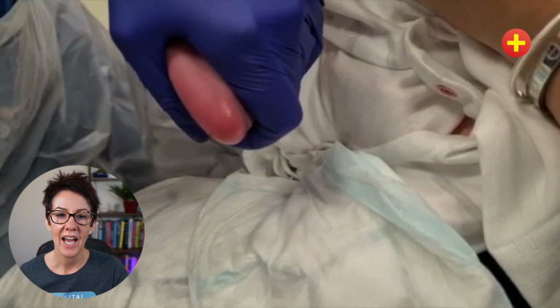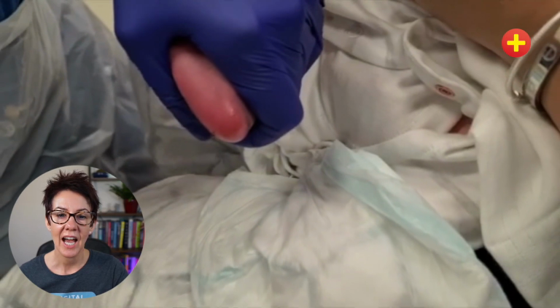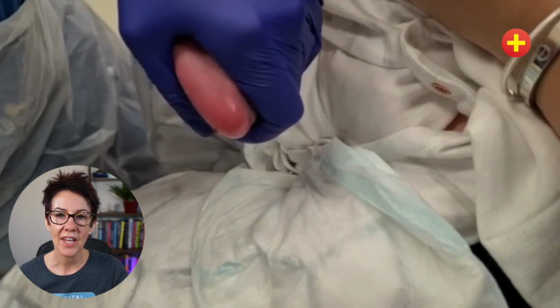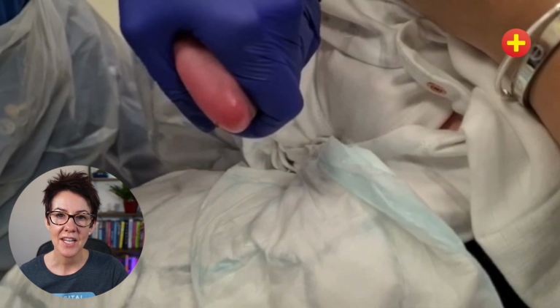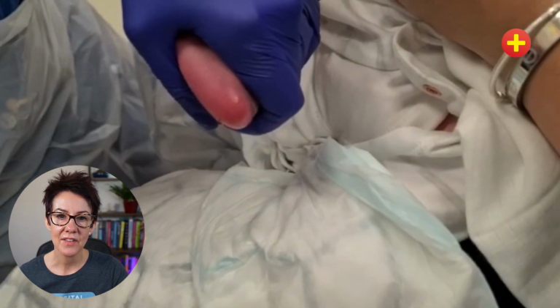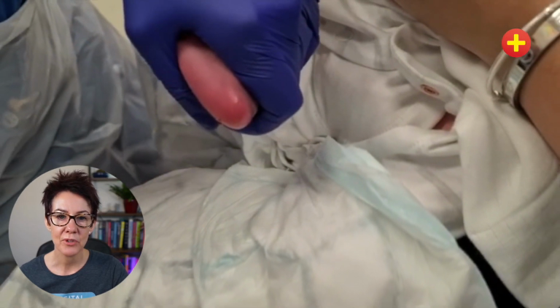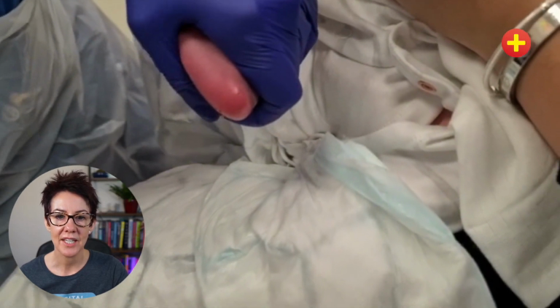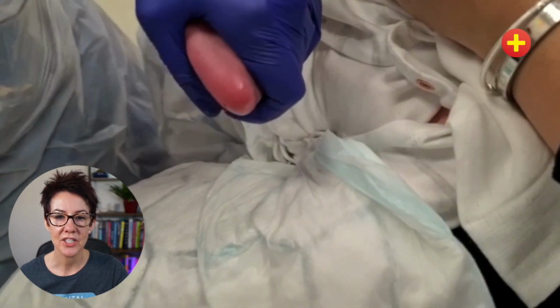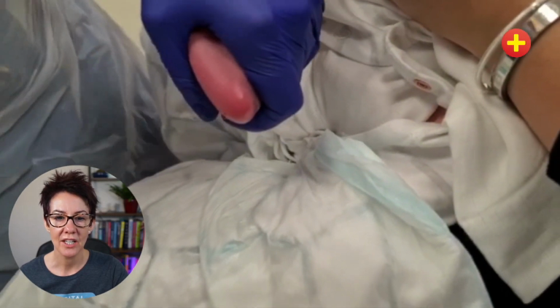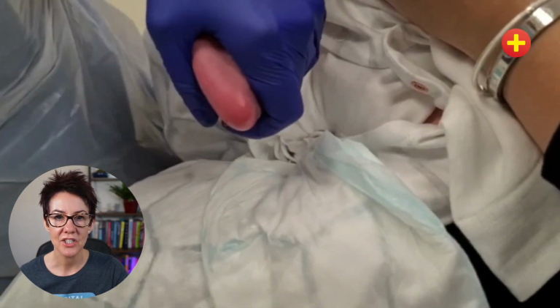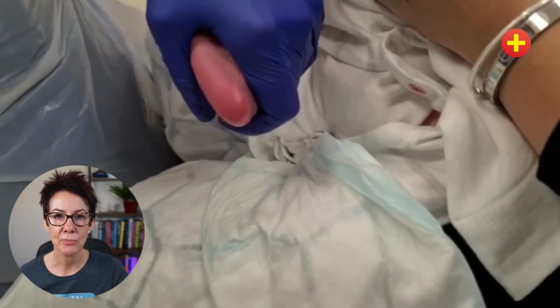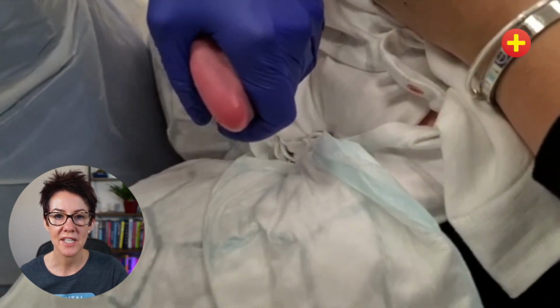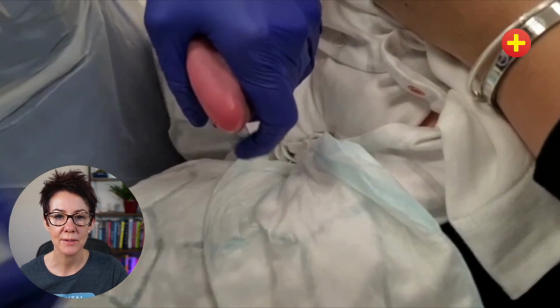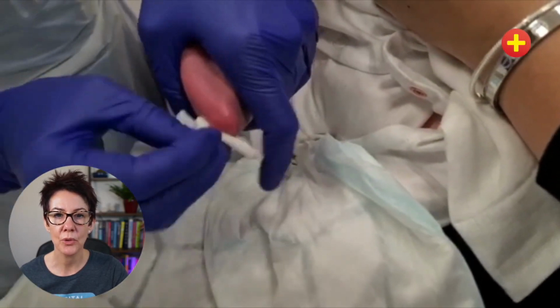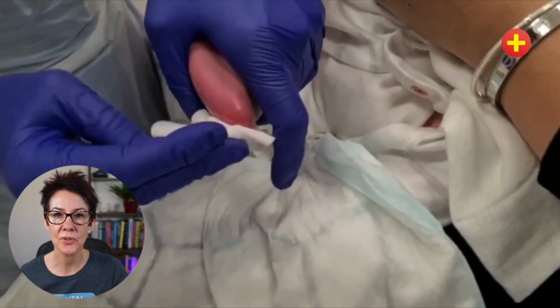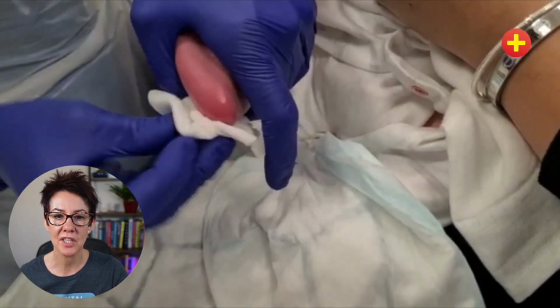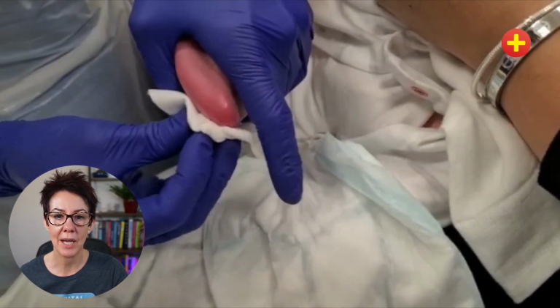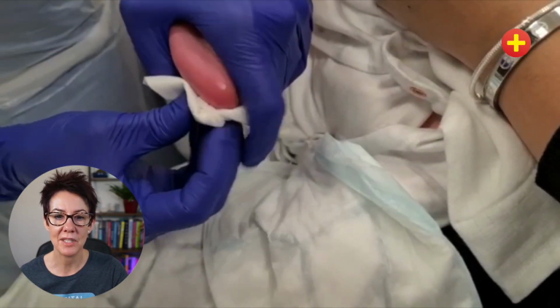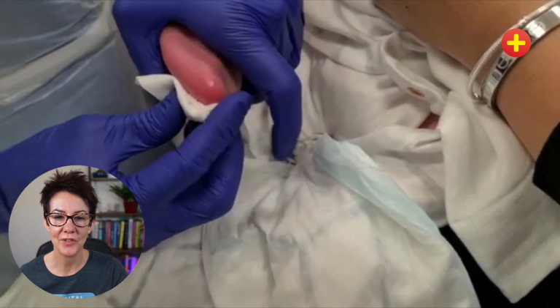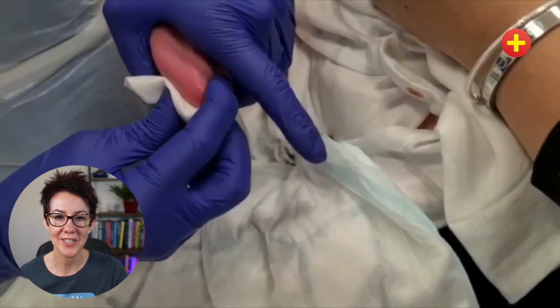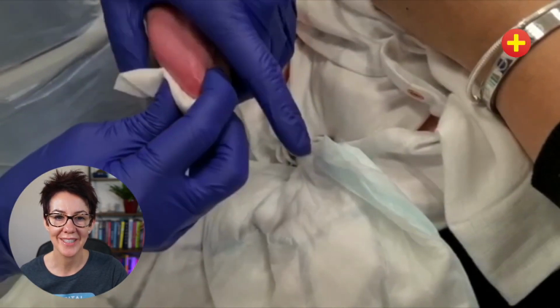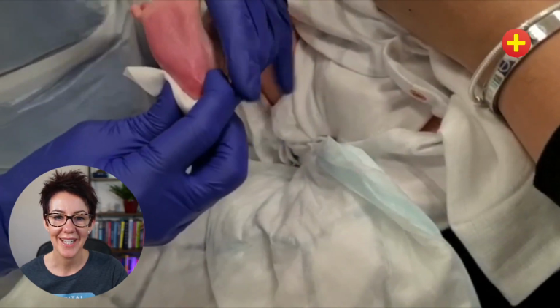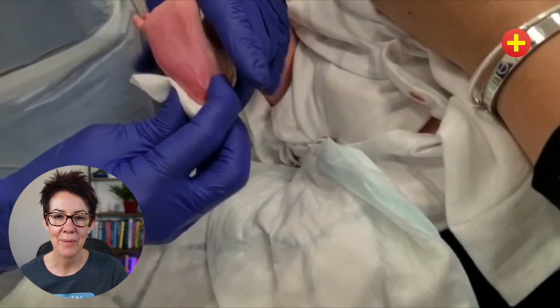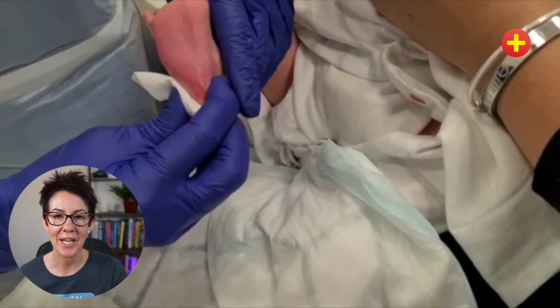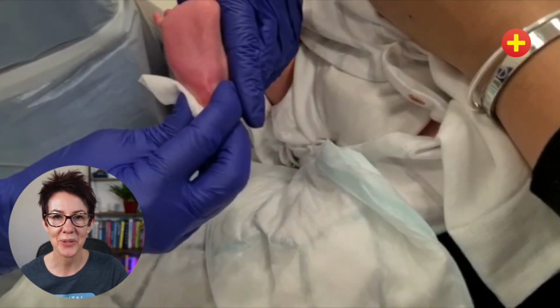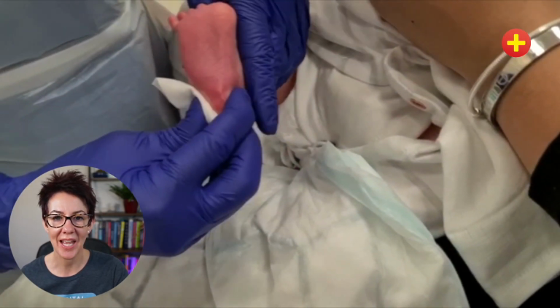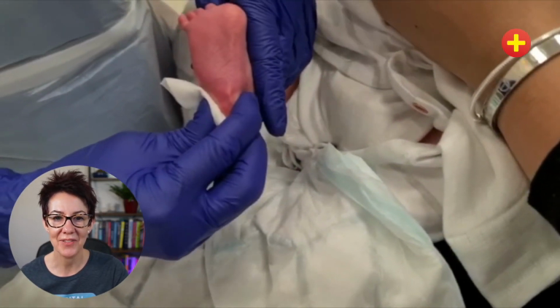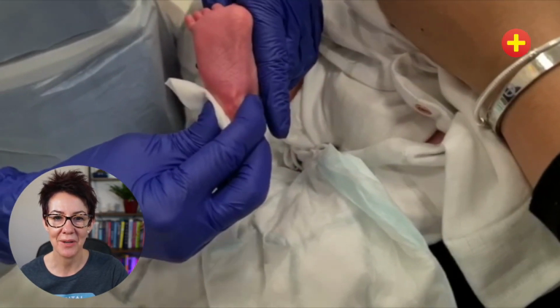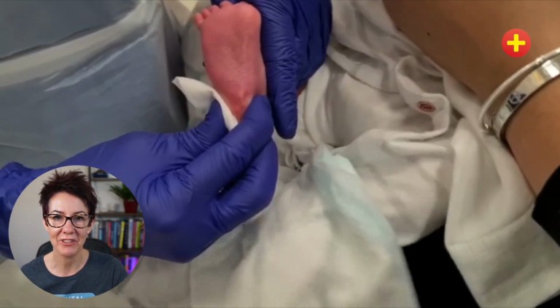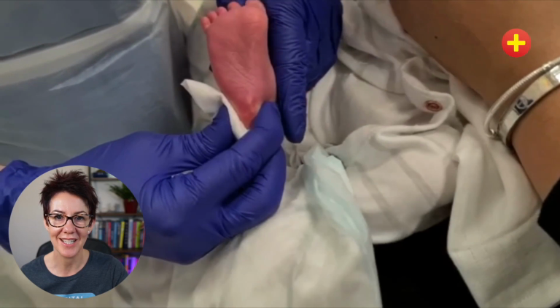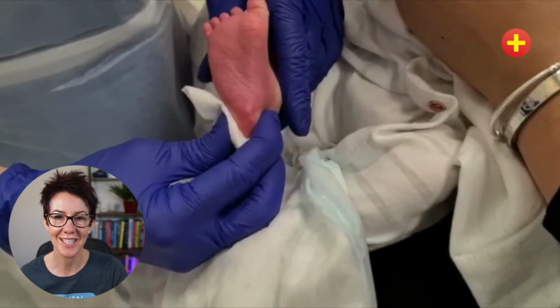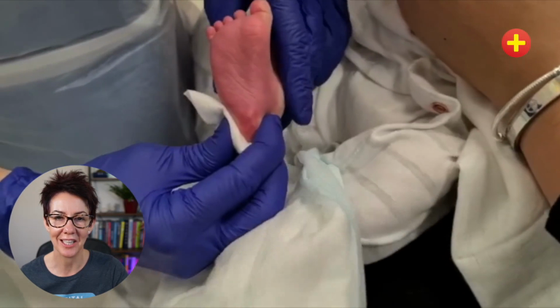At the end of the procedure, just press some gauze to the baby's foot and make sure they have time for a nice cuddle.